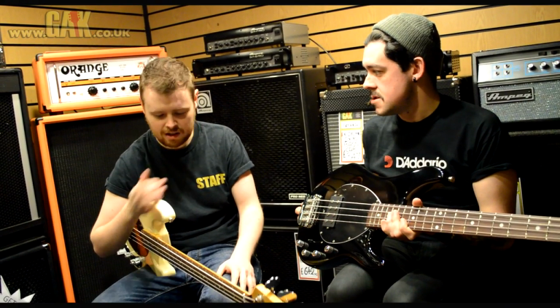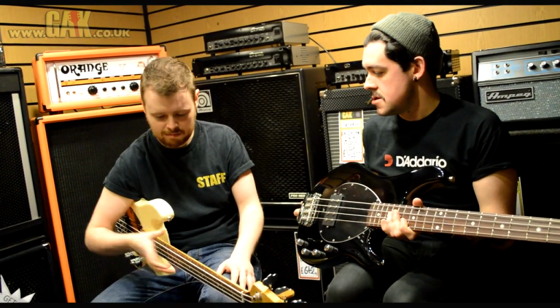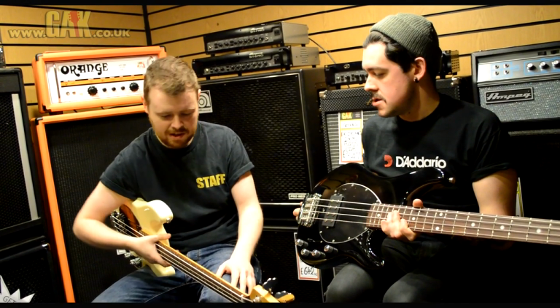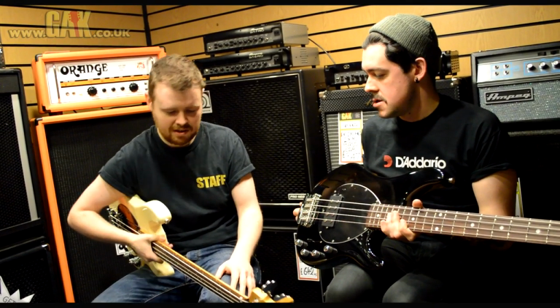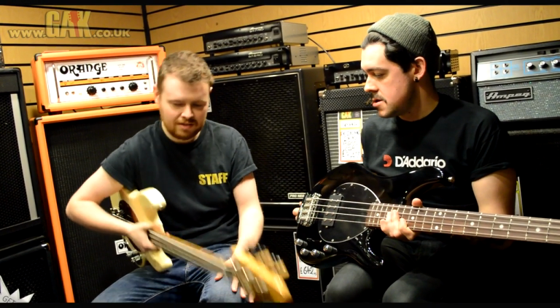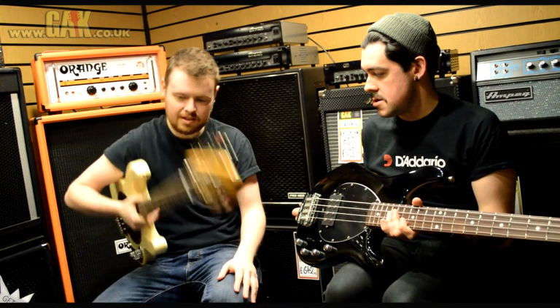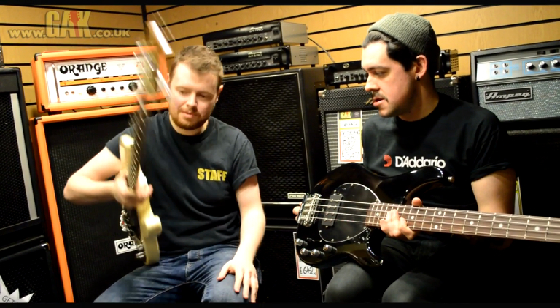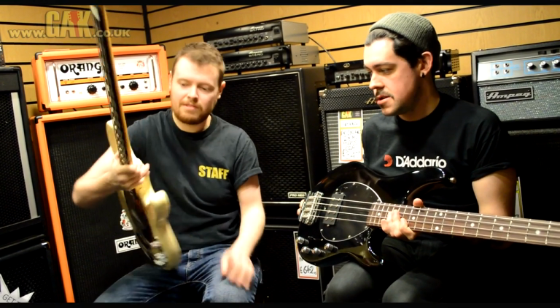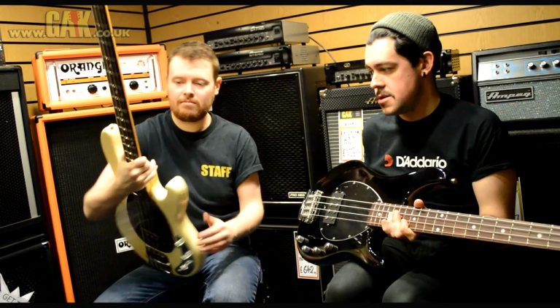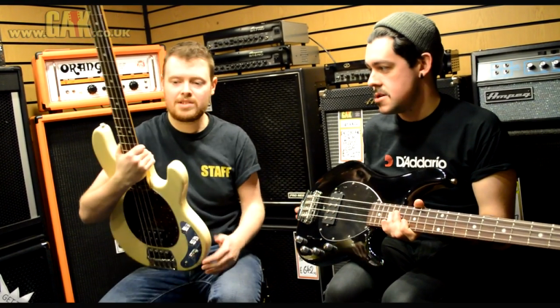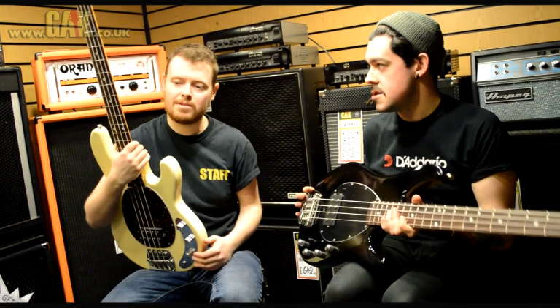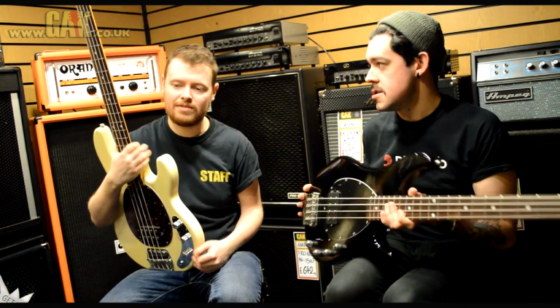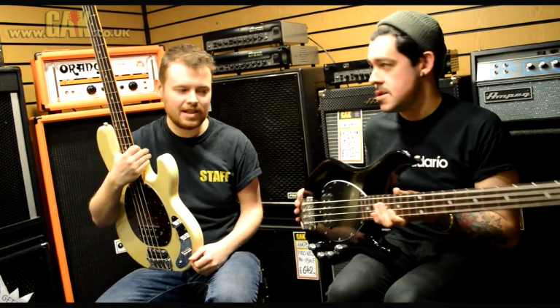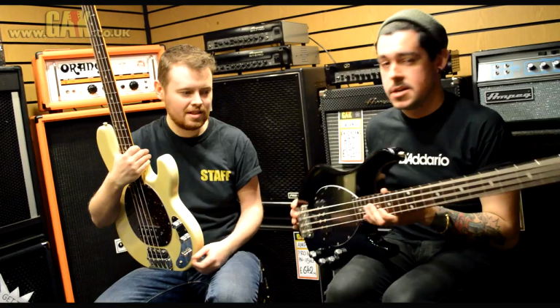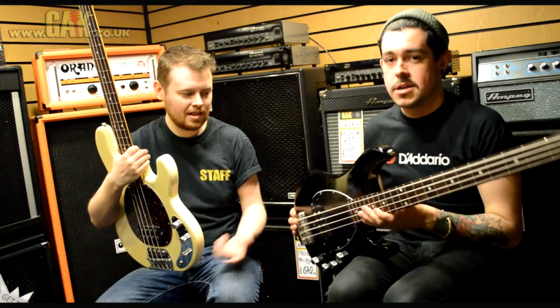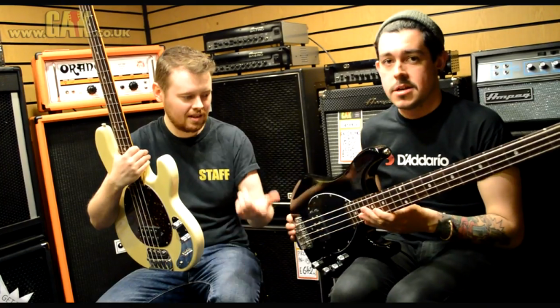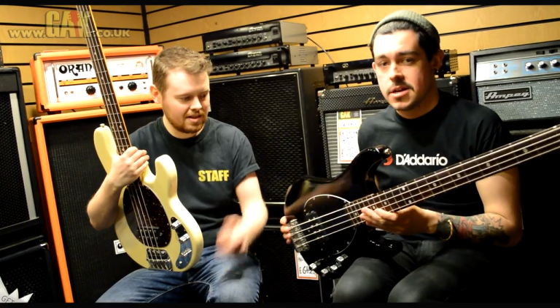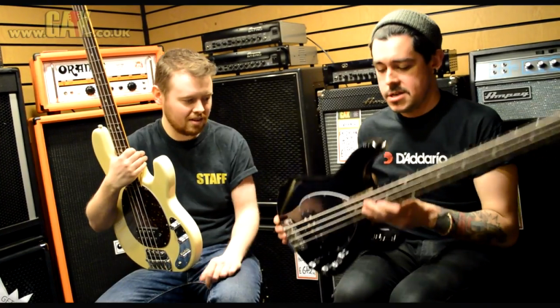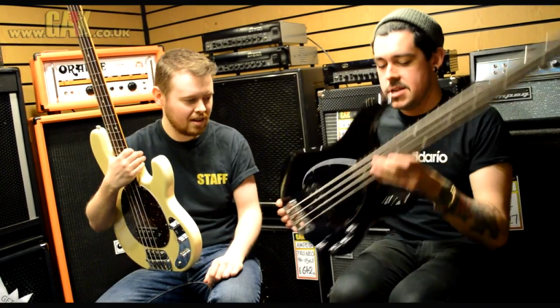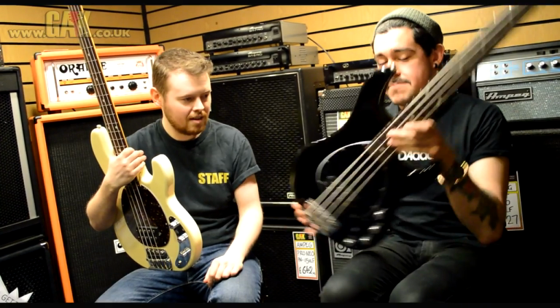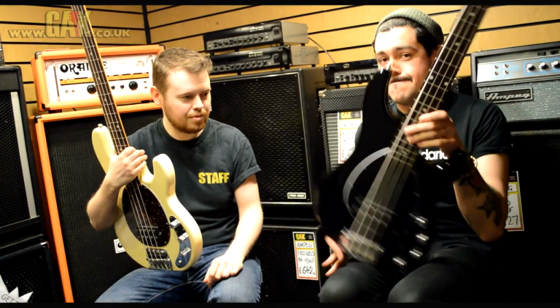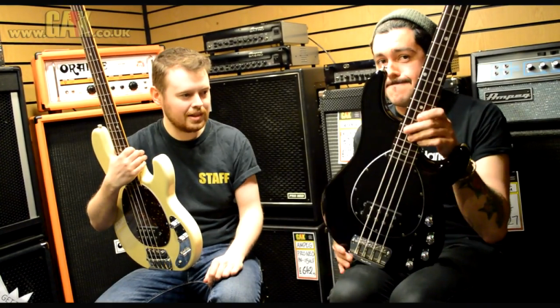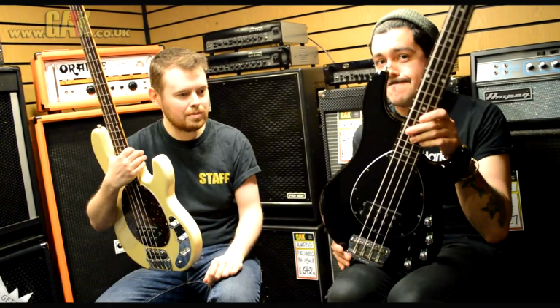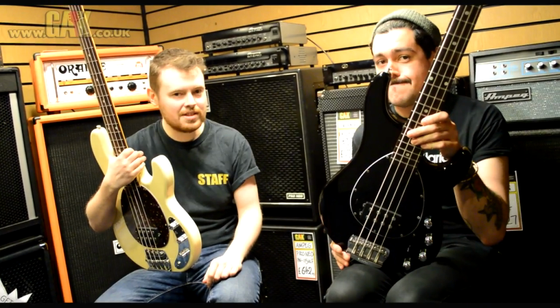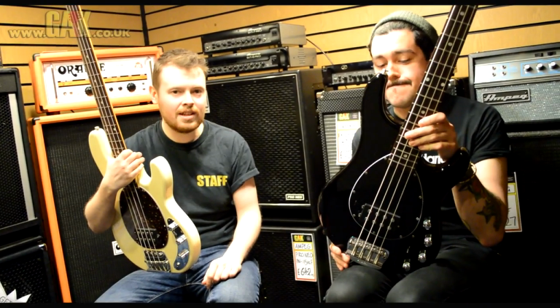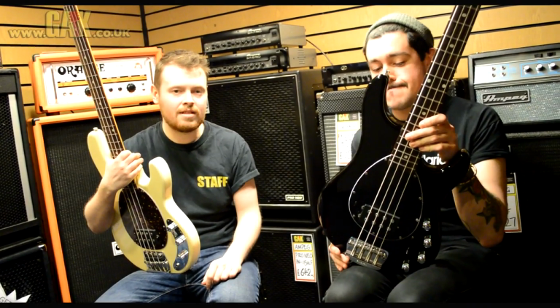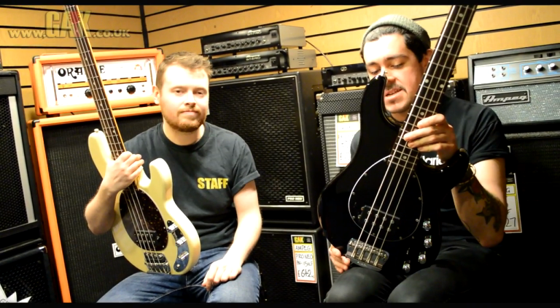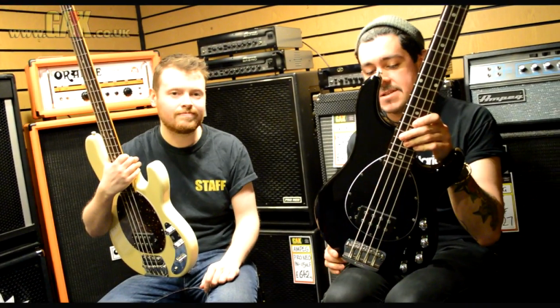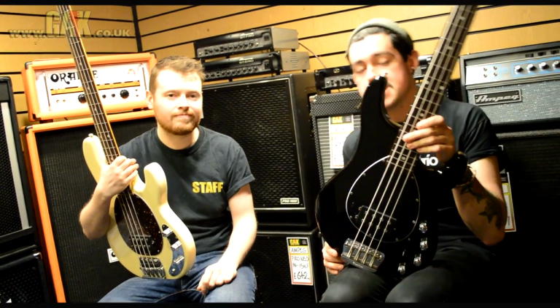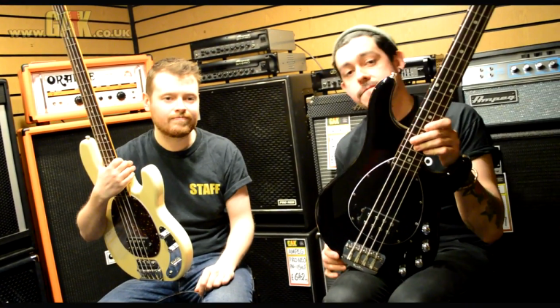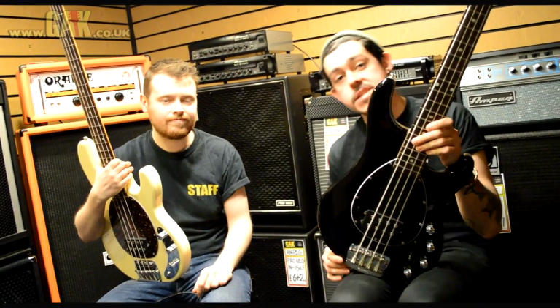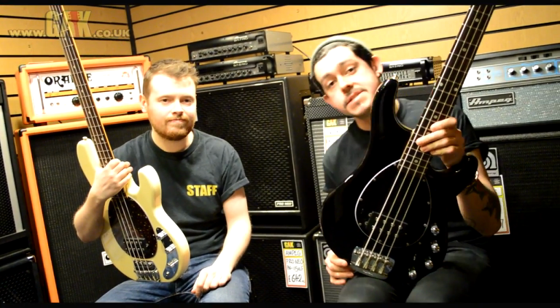Personally, I think this one looks absolutely fantastic, and I think that's a brilliant little piece of kit. Let's give them a listen.